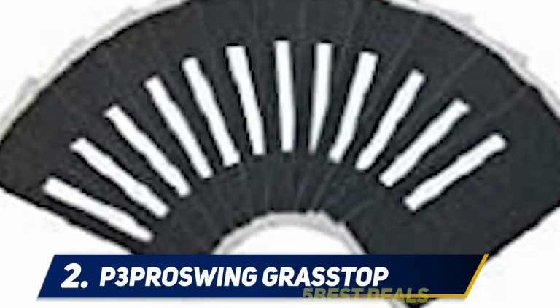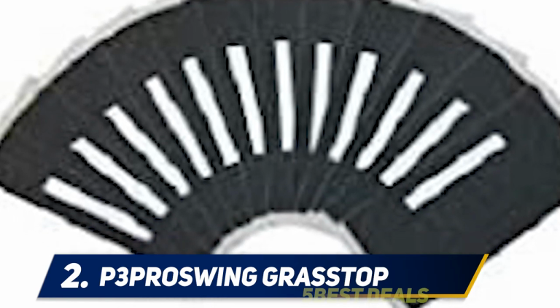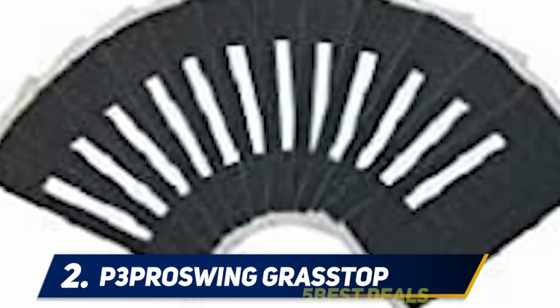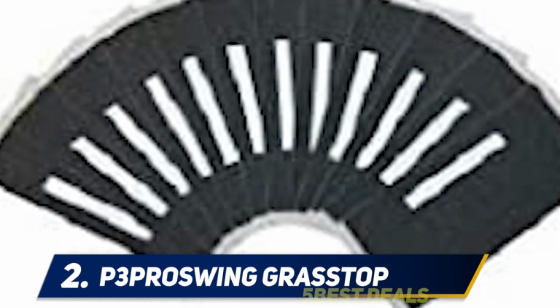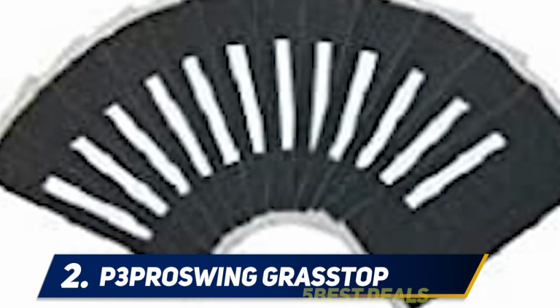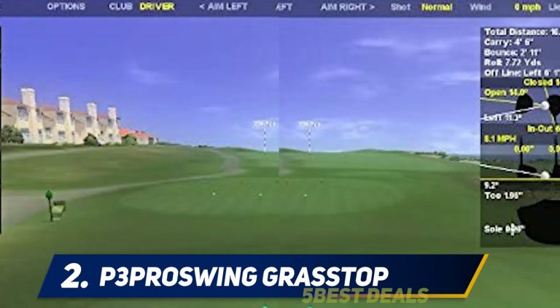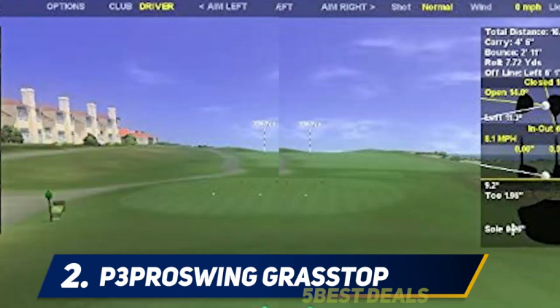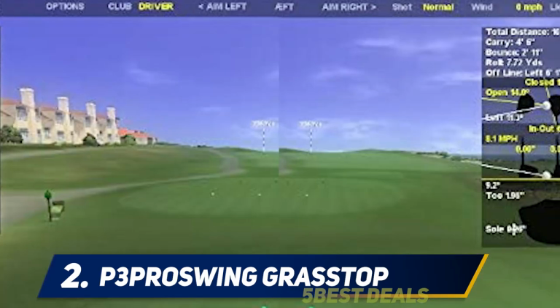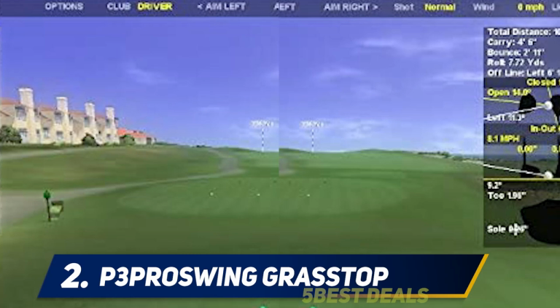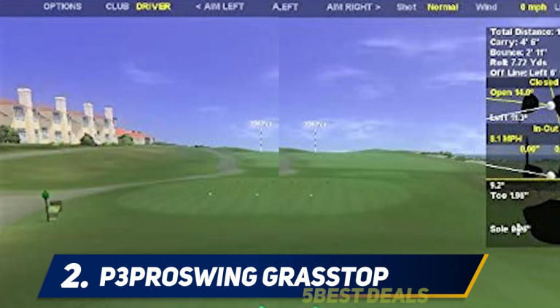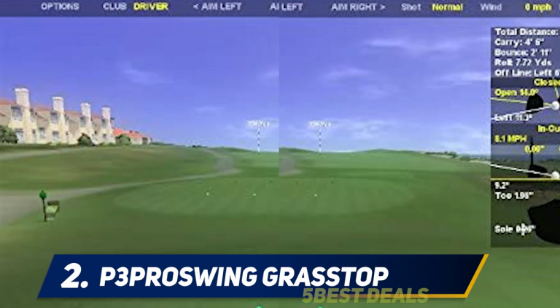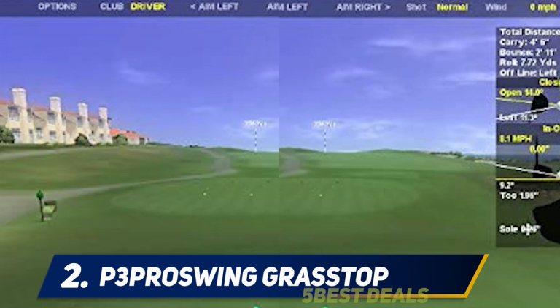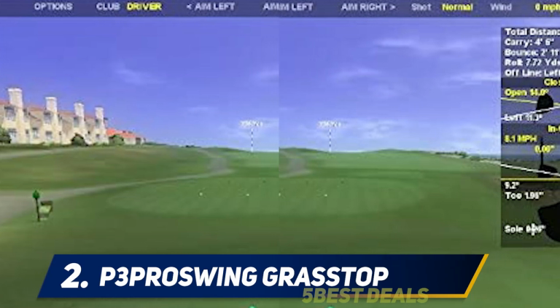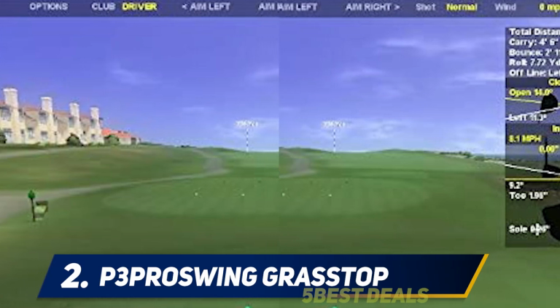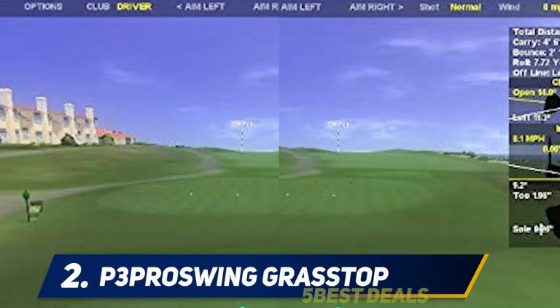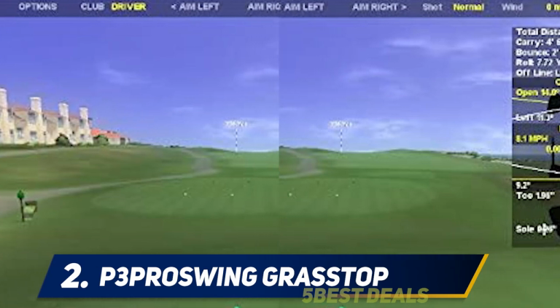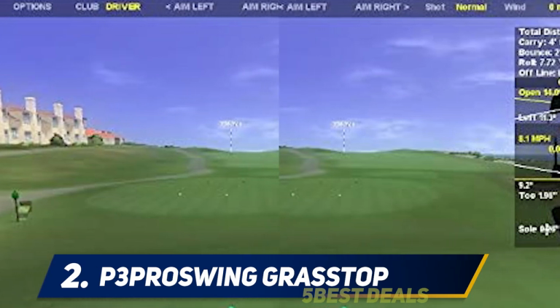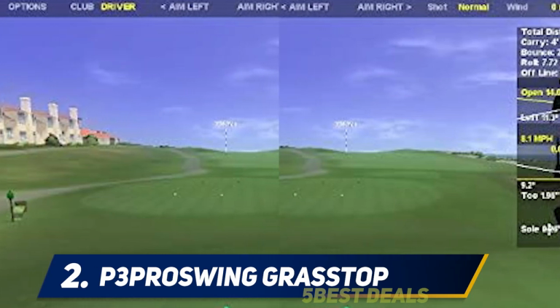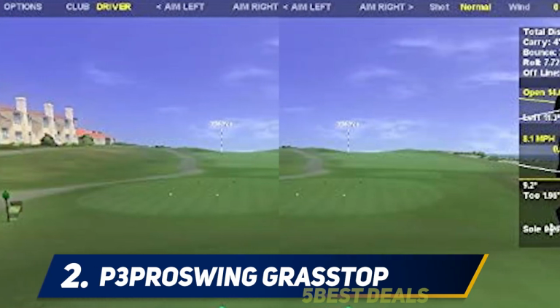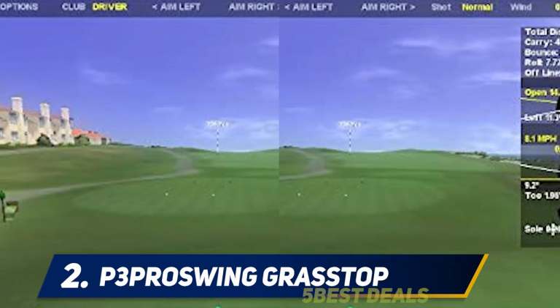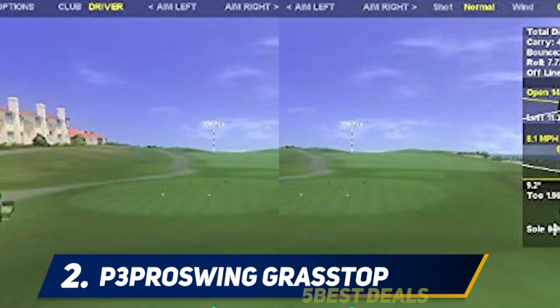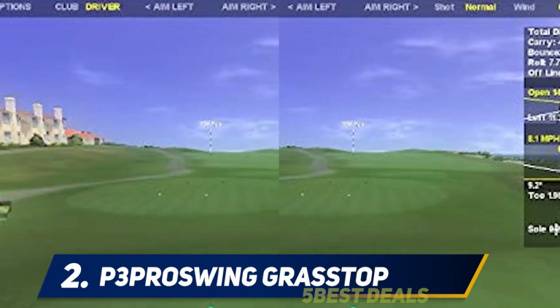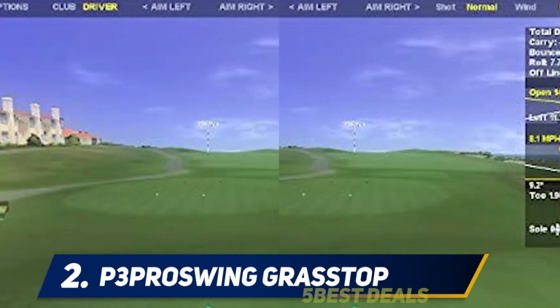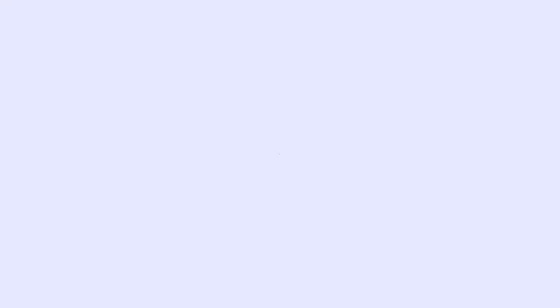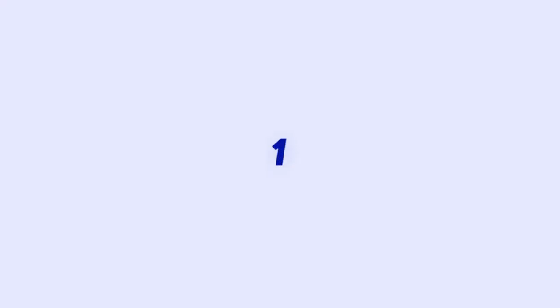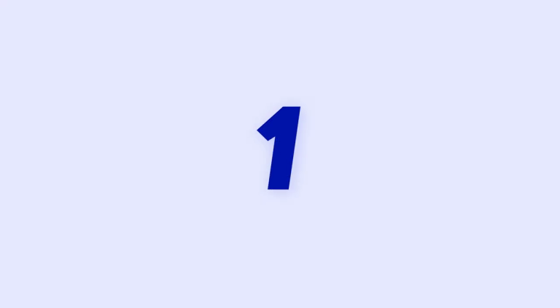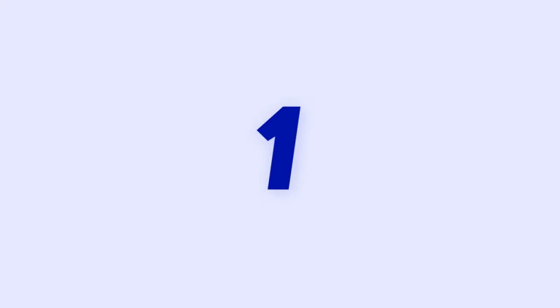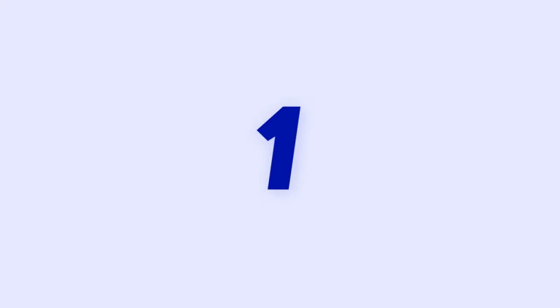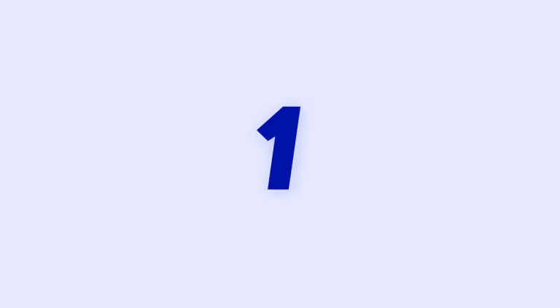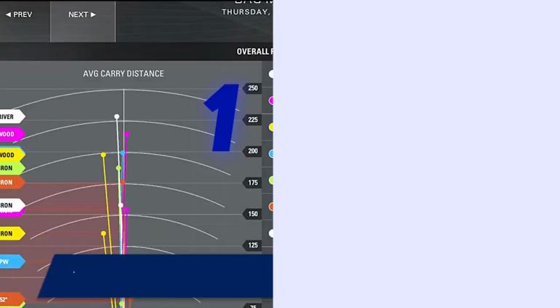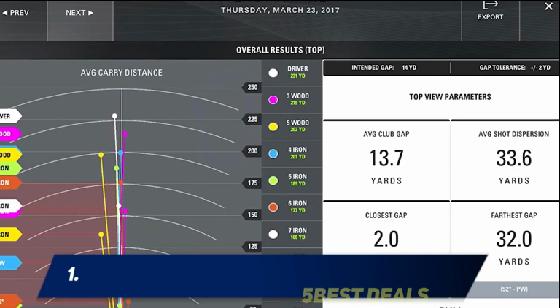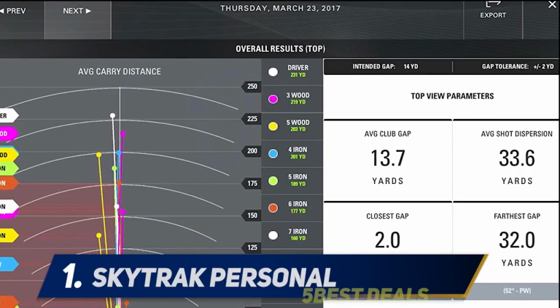Just connect it to your computer, allow enough room to swing a golf club, and you can be up and playing in minutes. For a more detailed product description, visit the website. And number one: SkyTrak Personal.